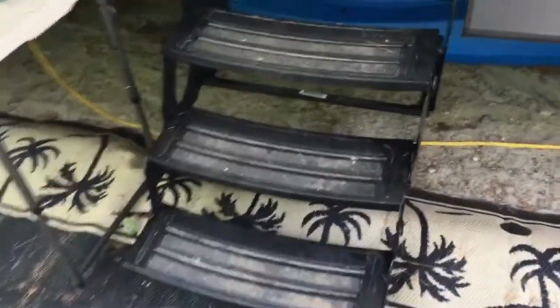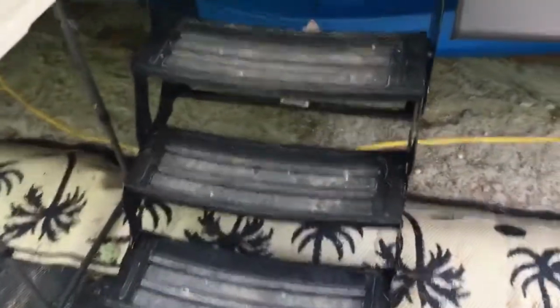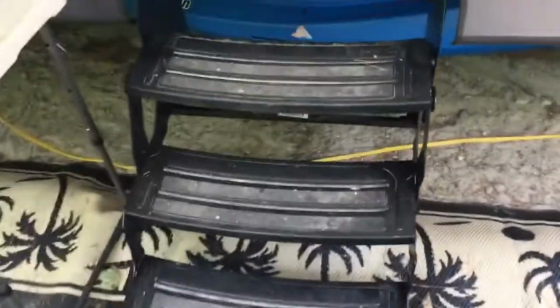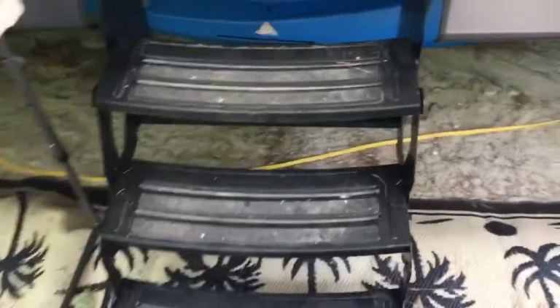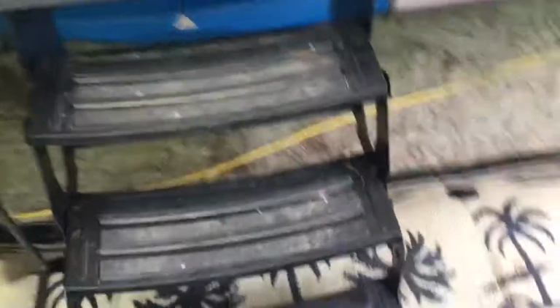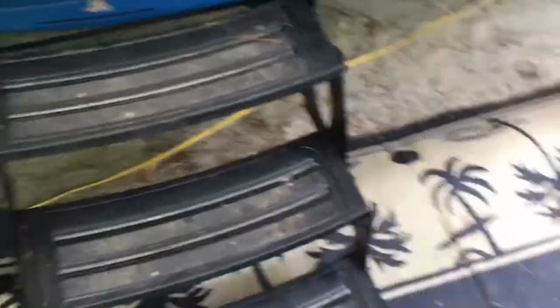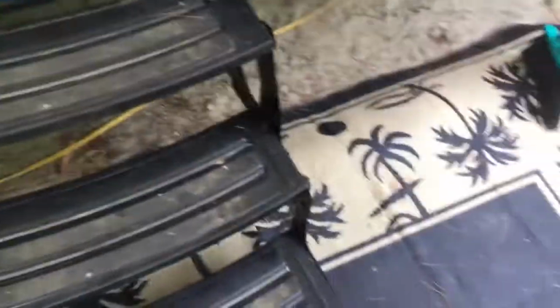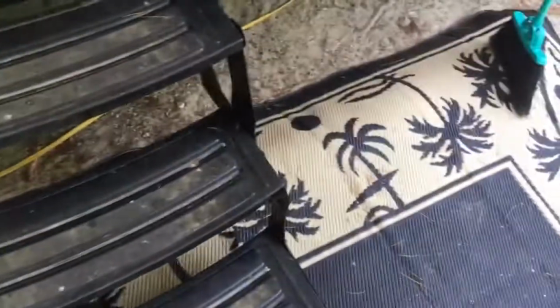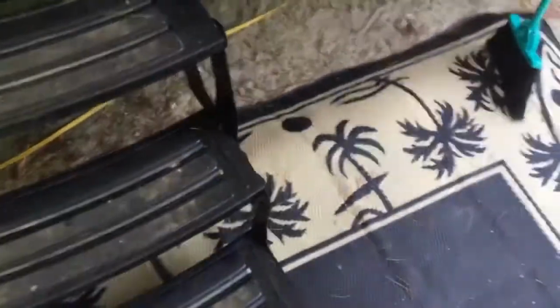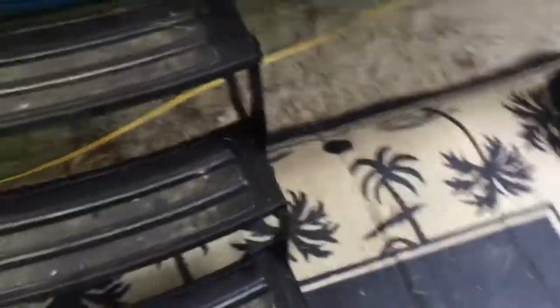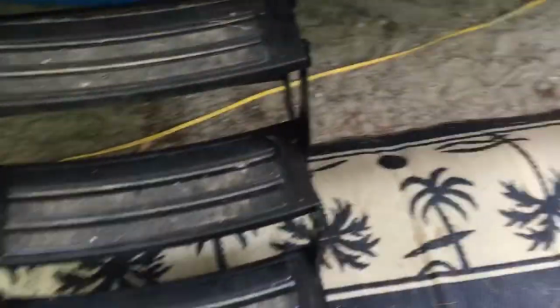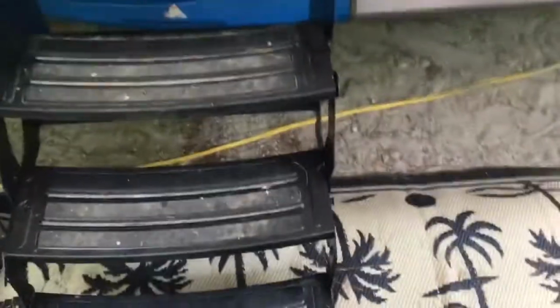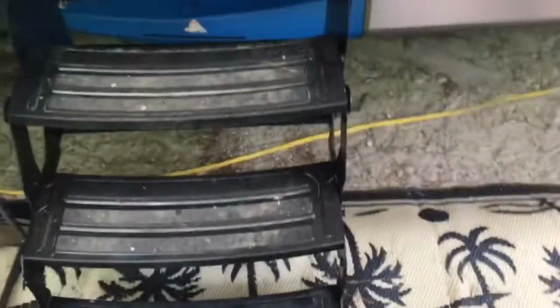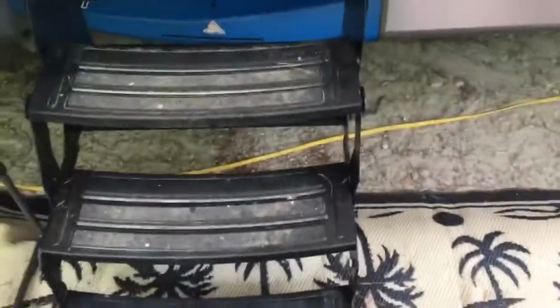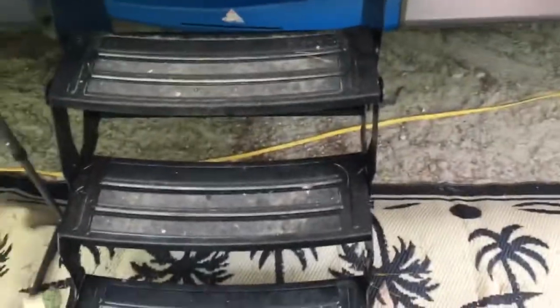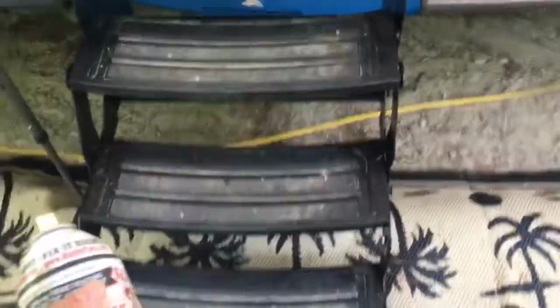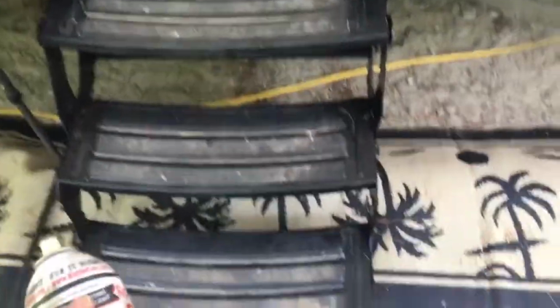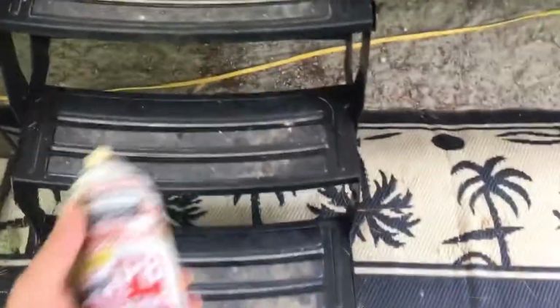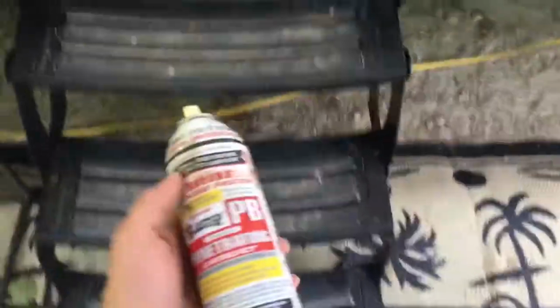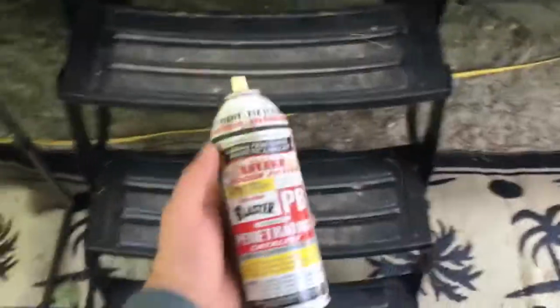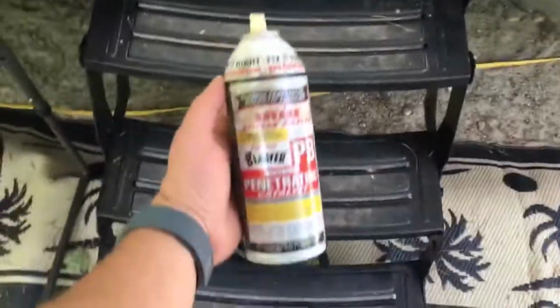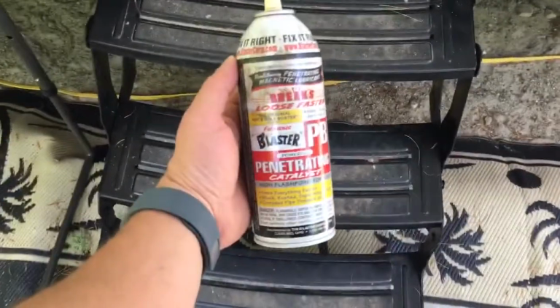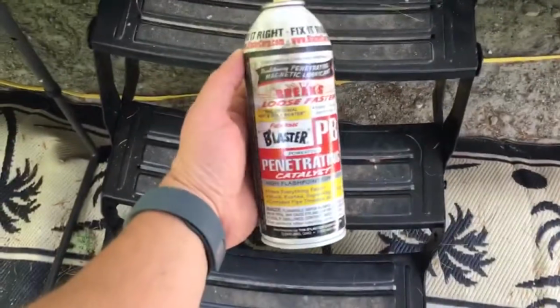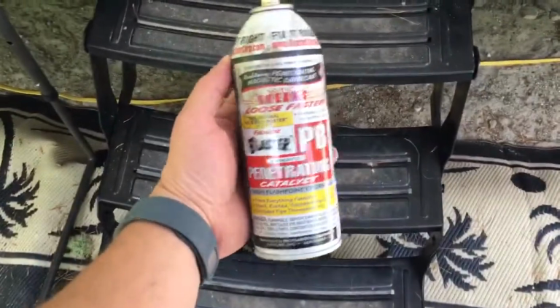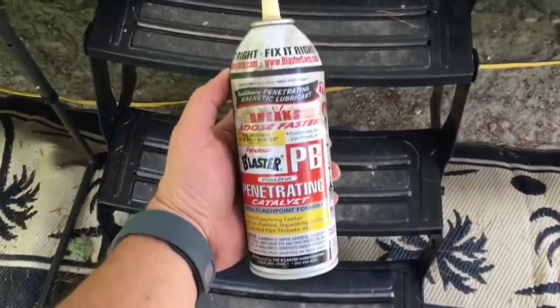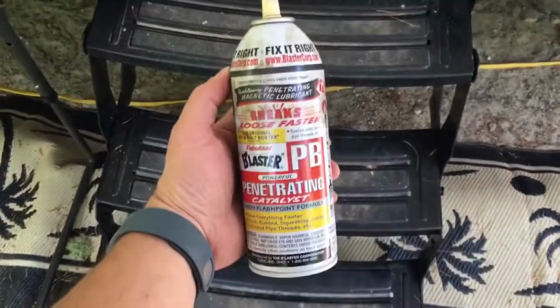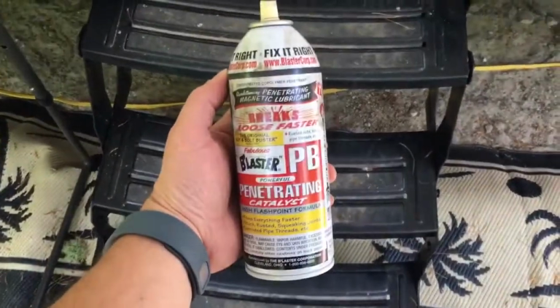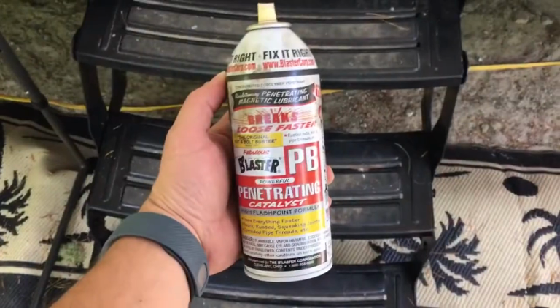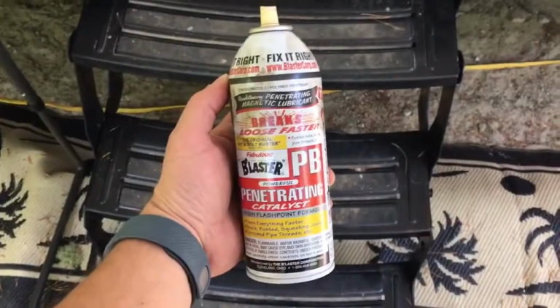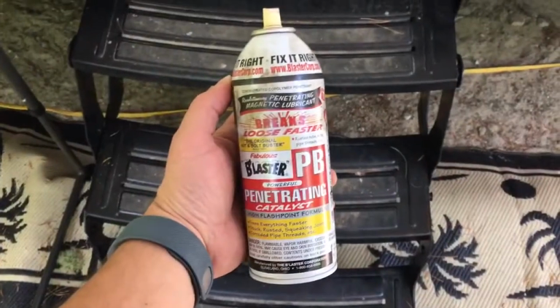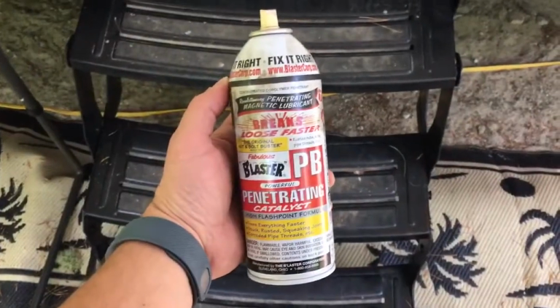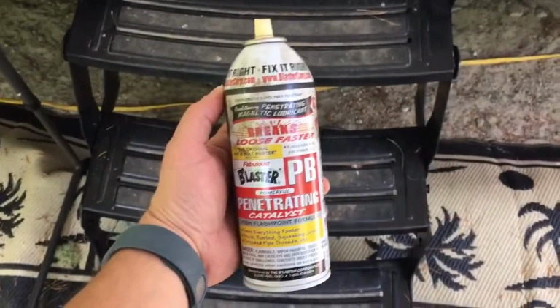The product we used you can find at any automotive store. It's called PB Blaster — it's a penetrating oil.